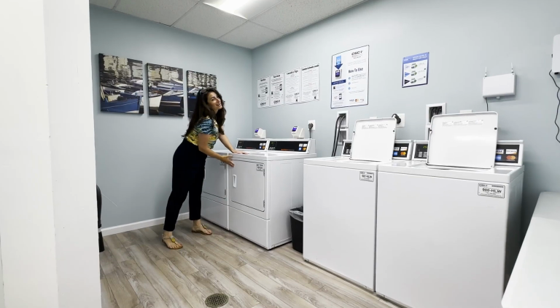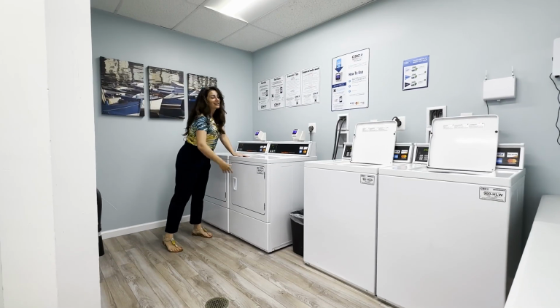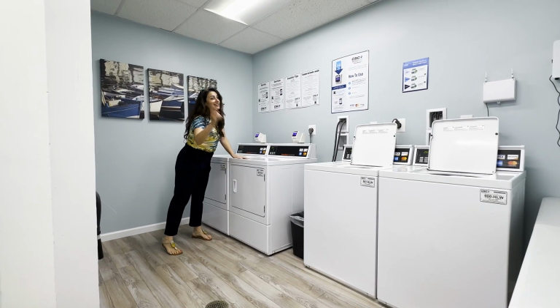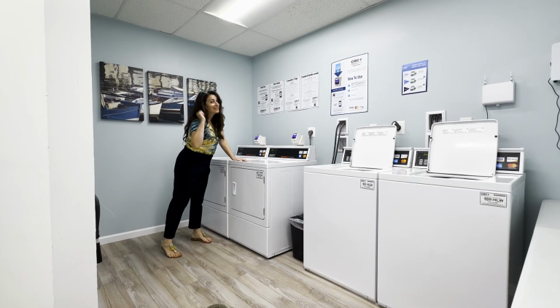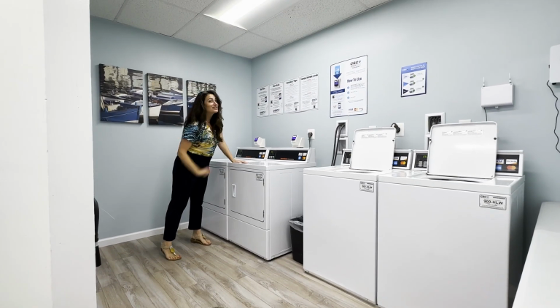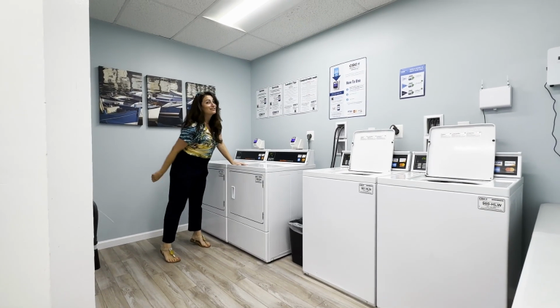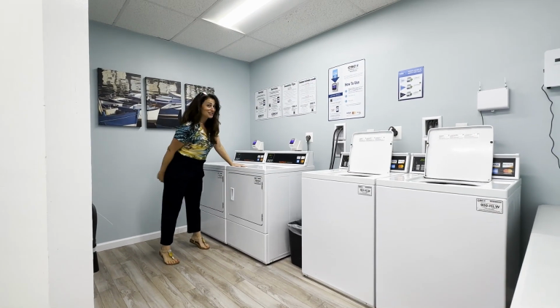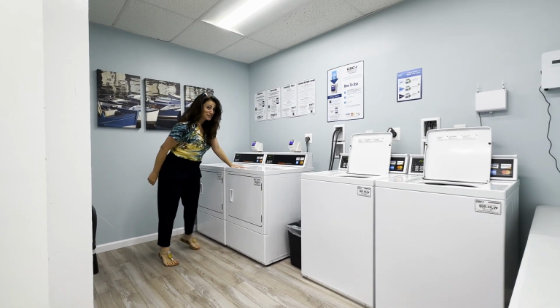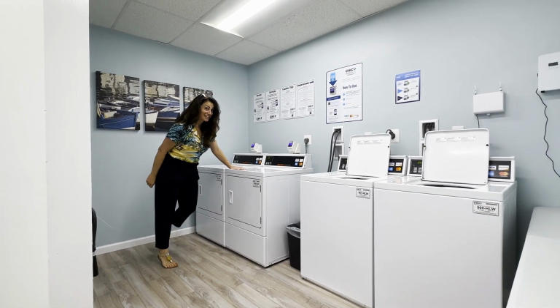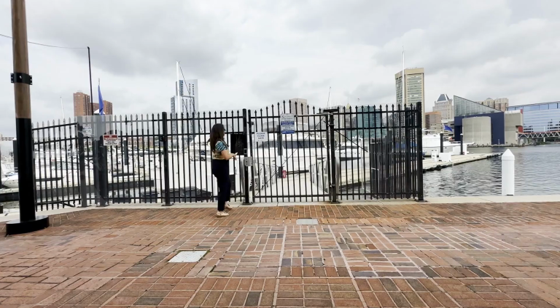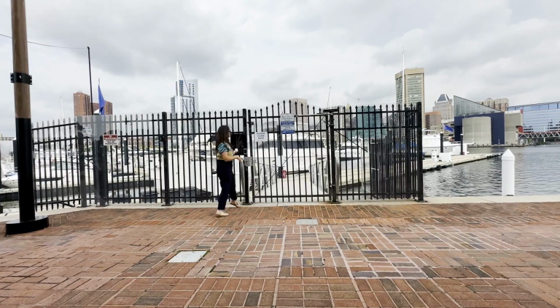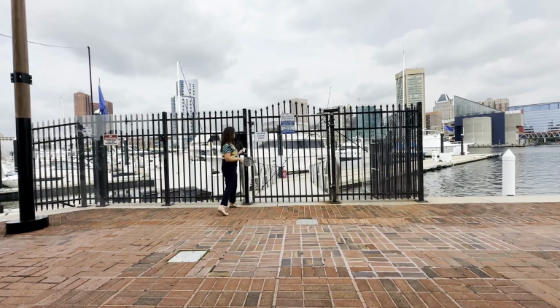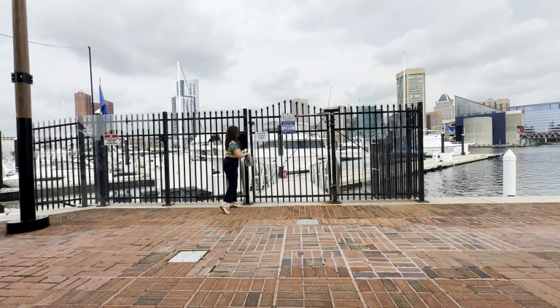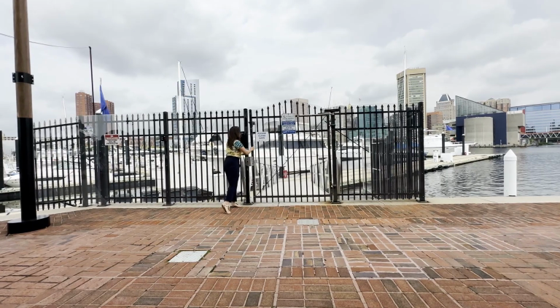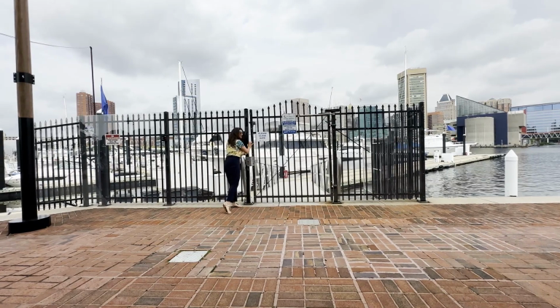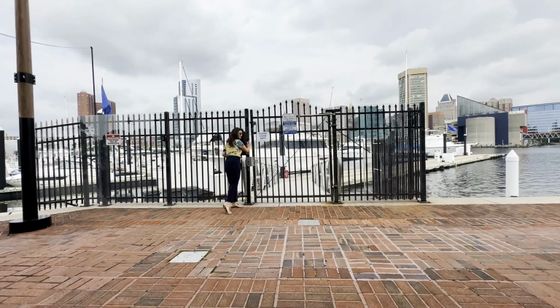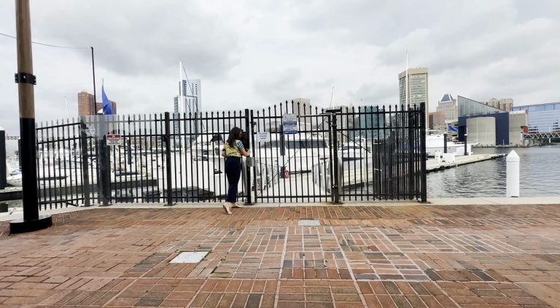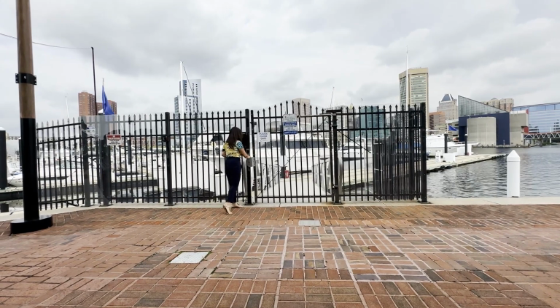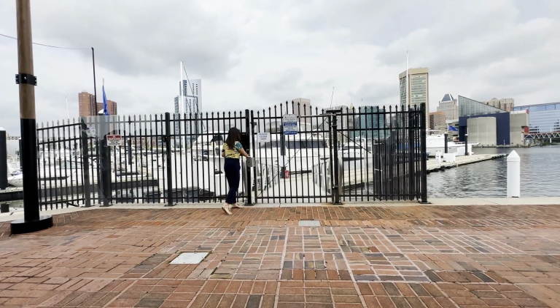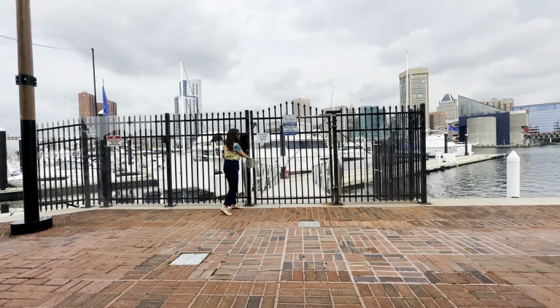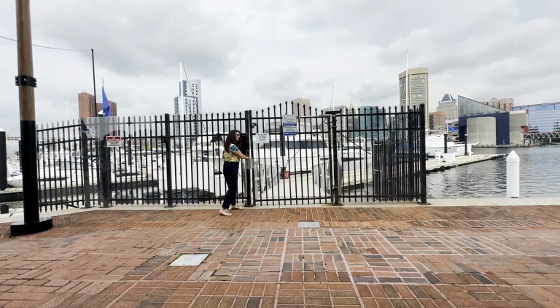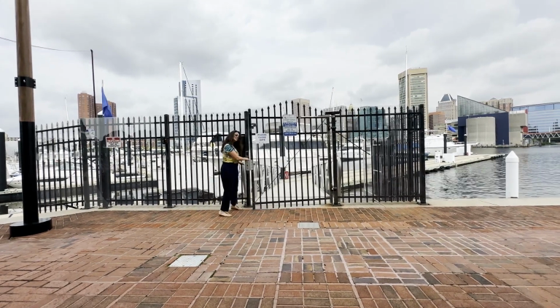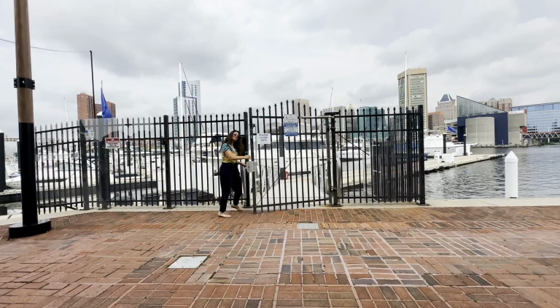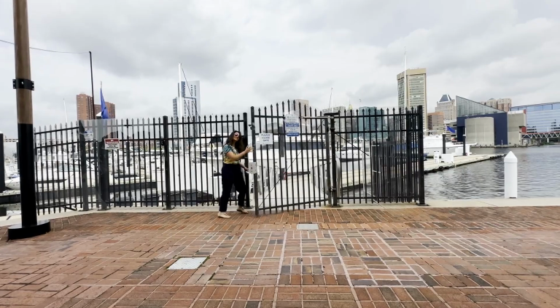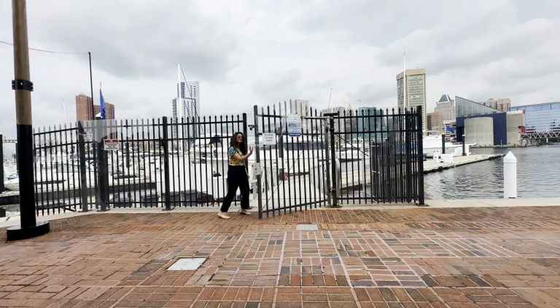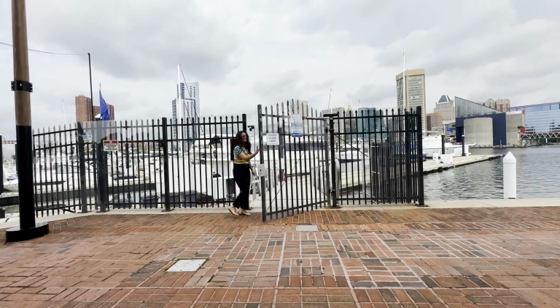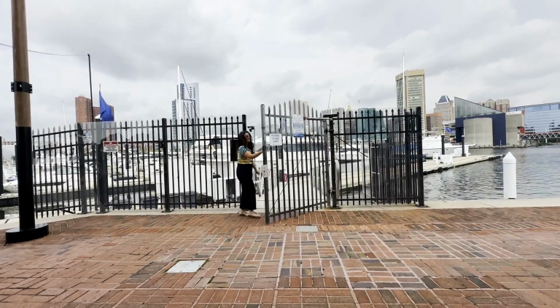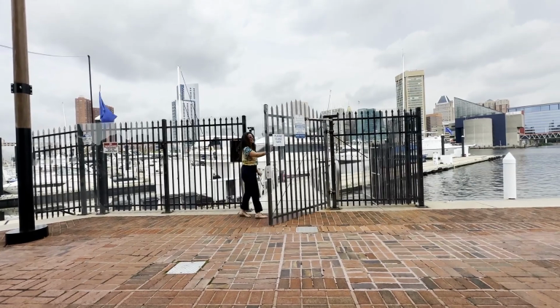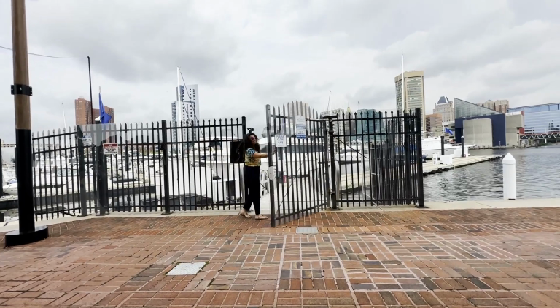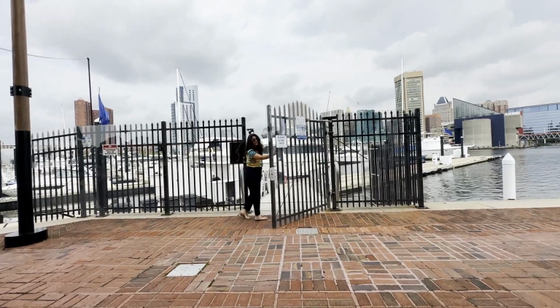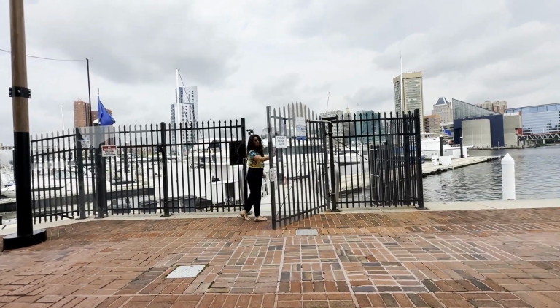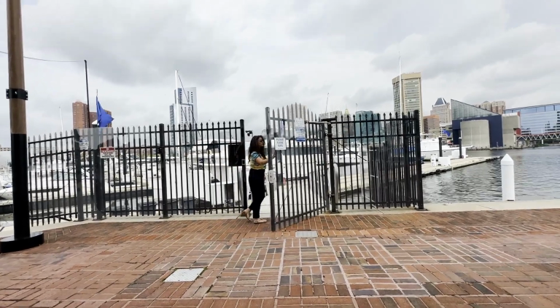They even have laundry. The marina is gated for your security and it's gorgeous.